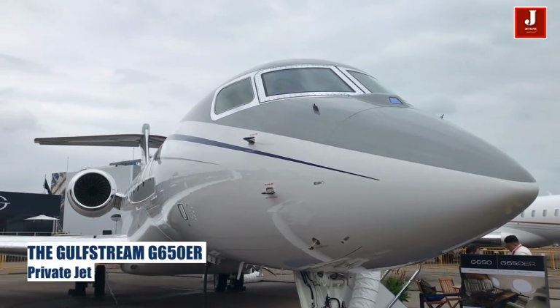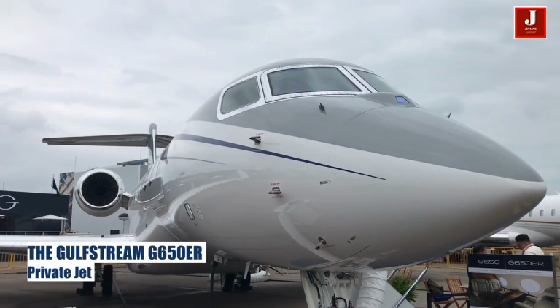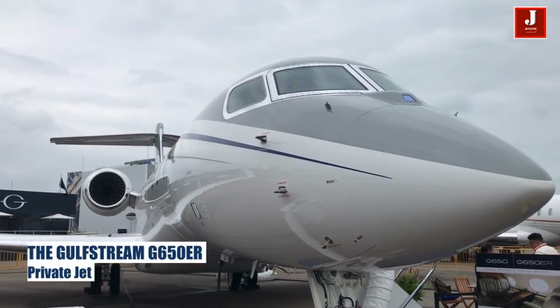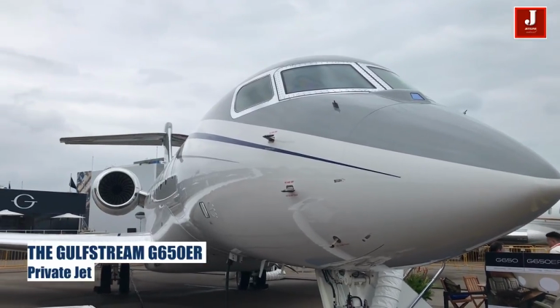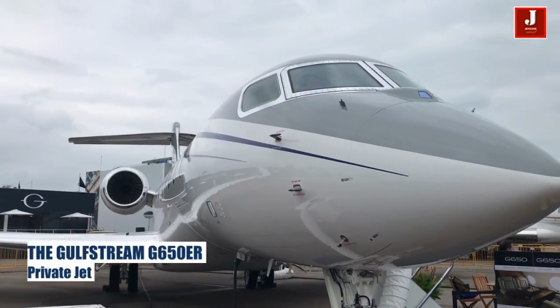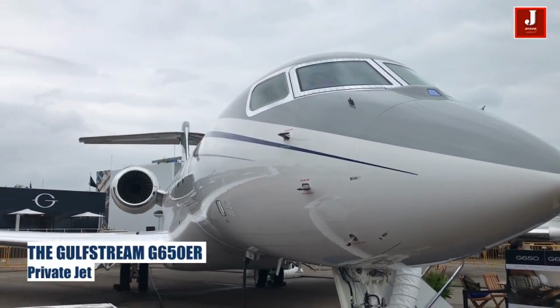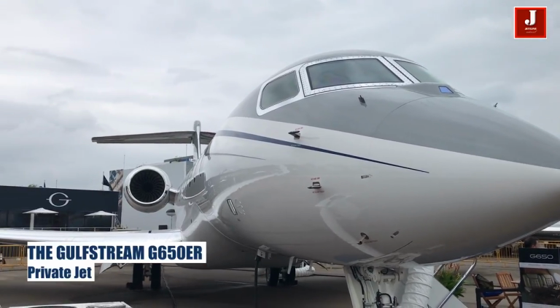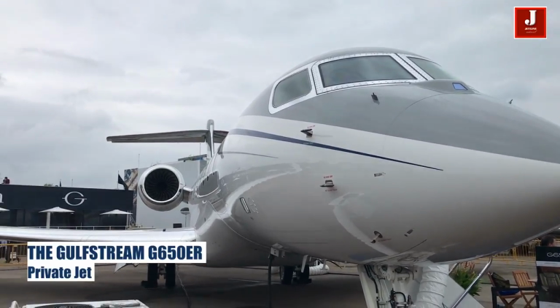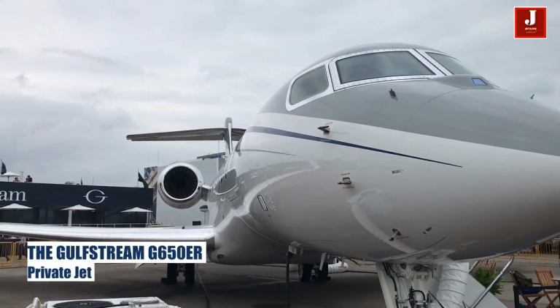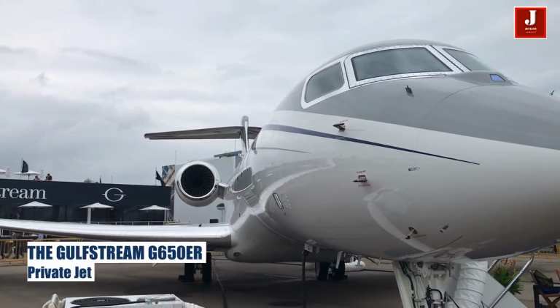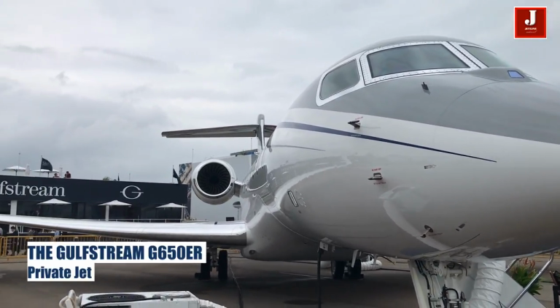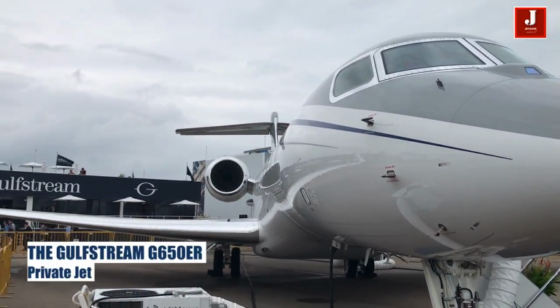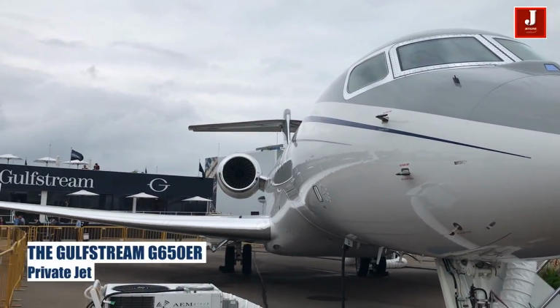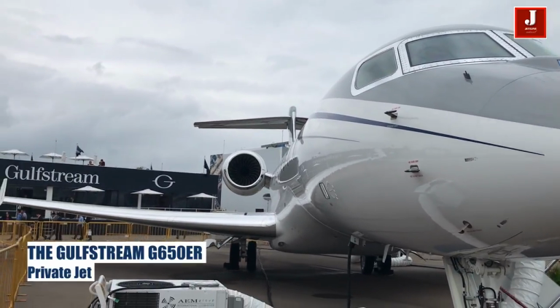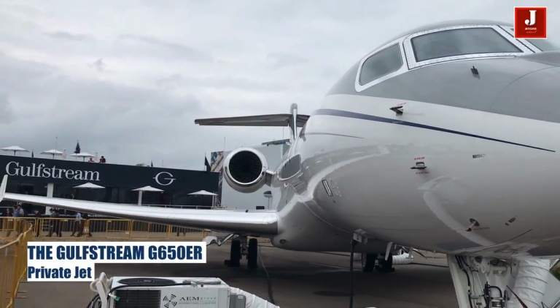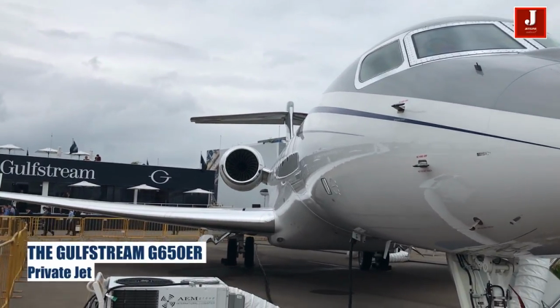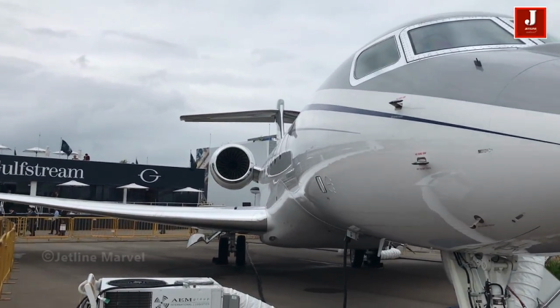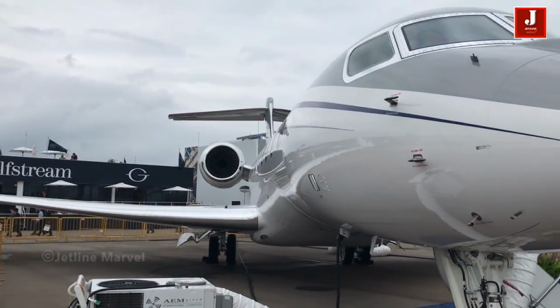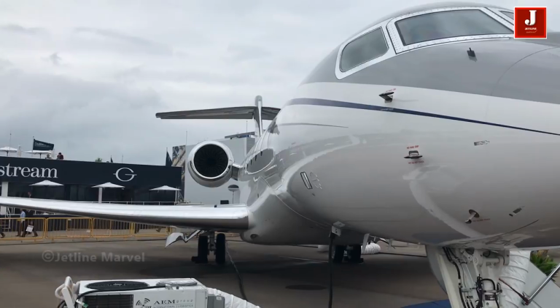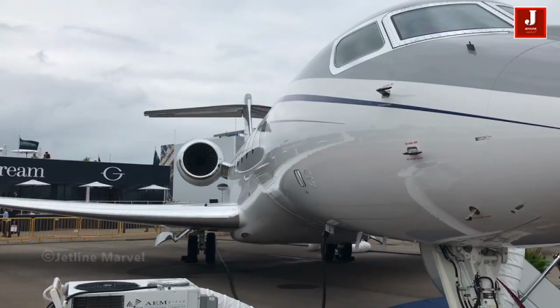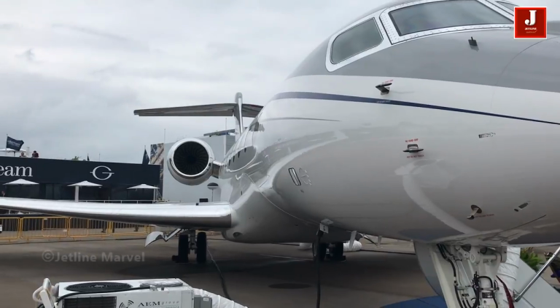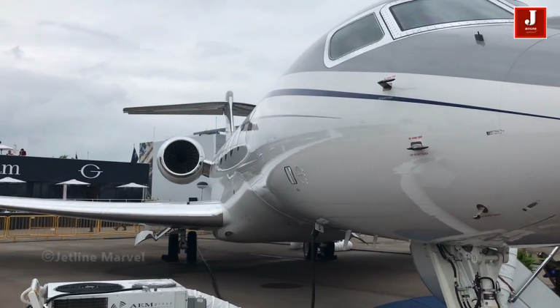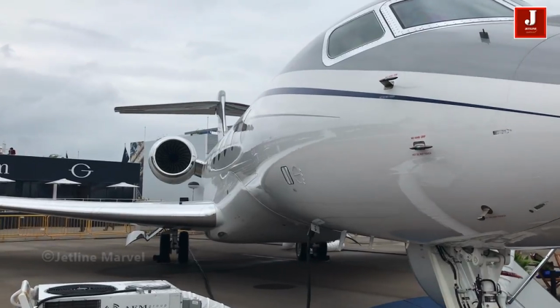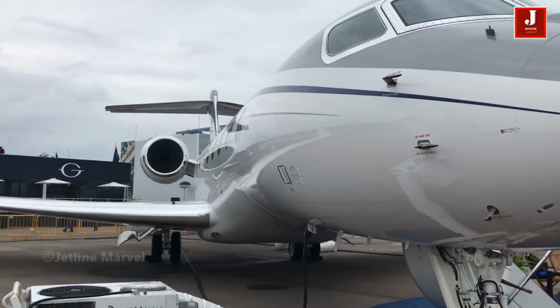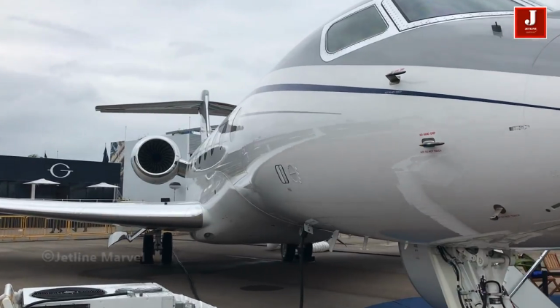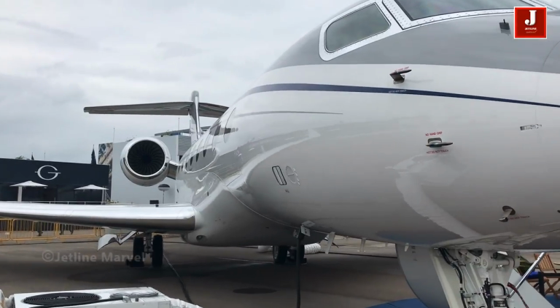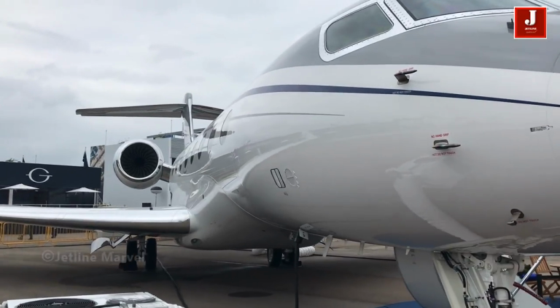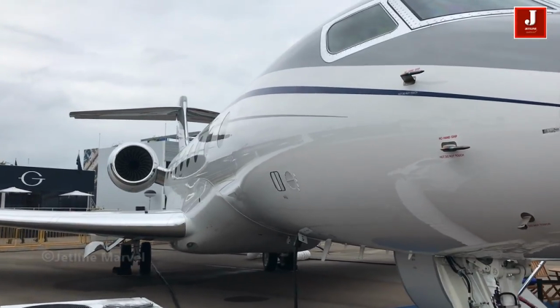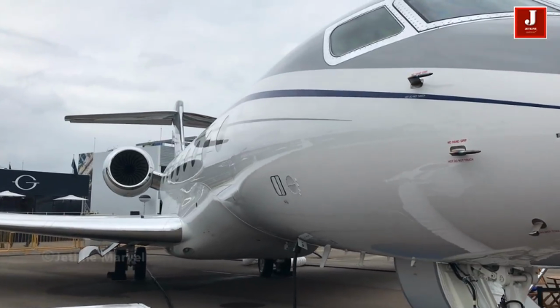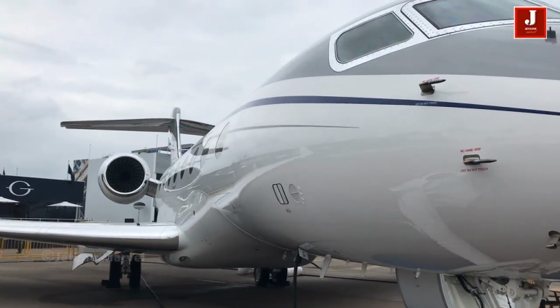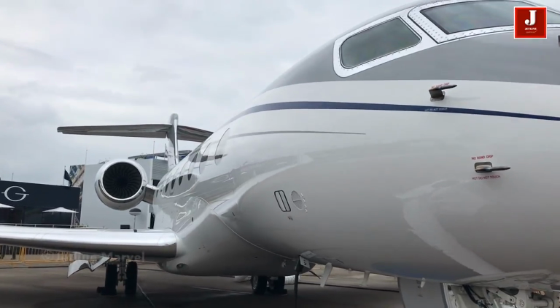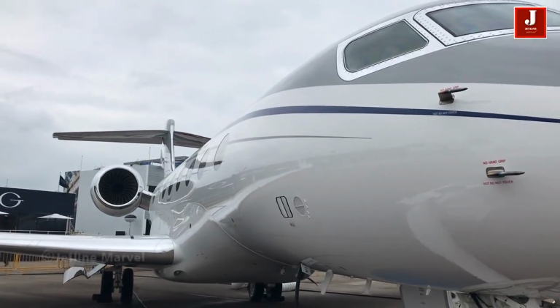Welcome to the world's most advanced and fastest private jet, the Gulfstream G650.